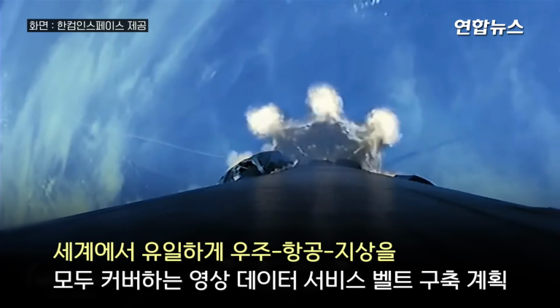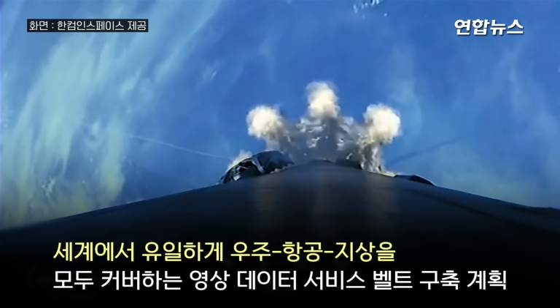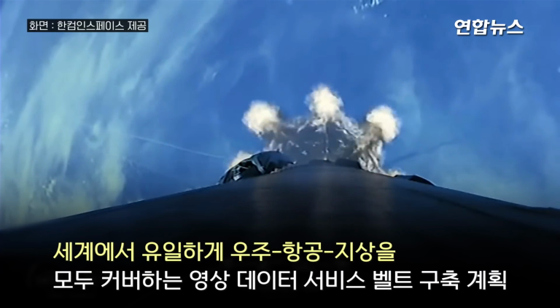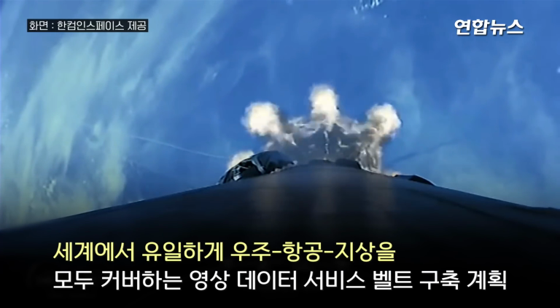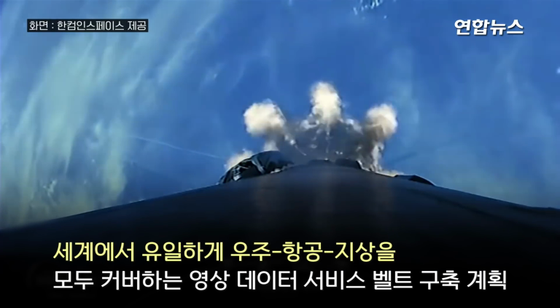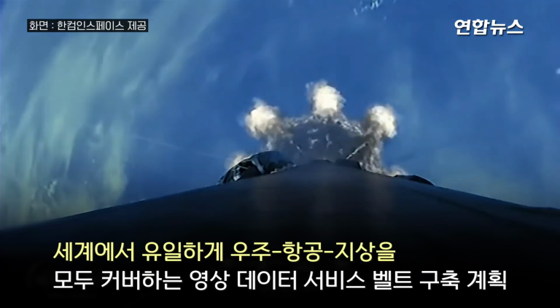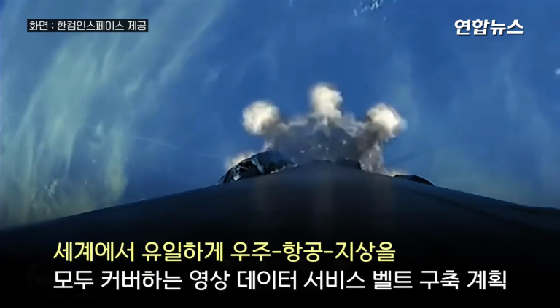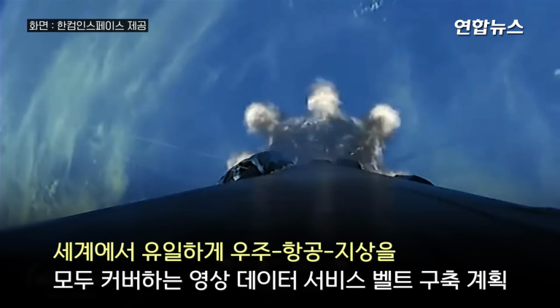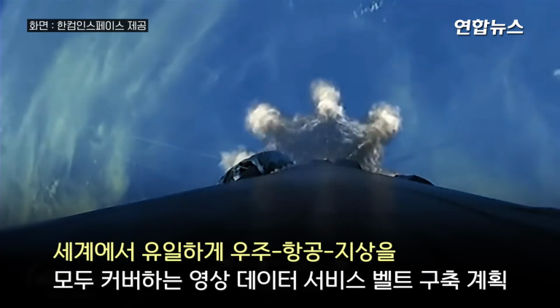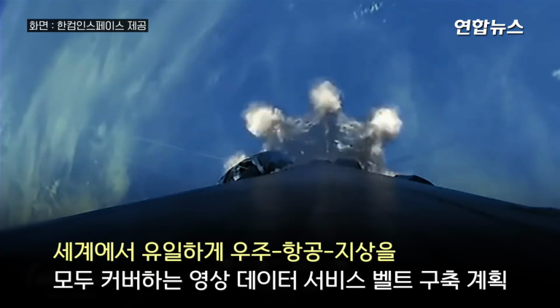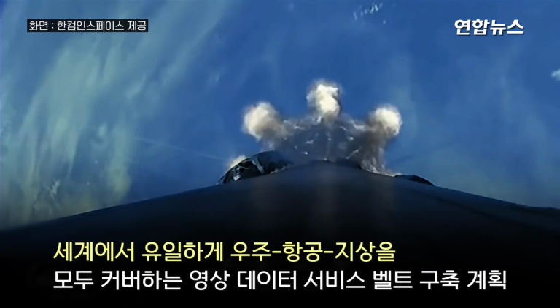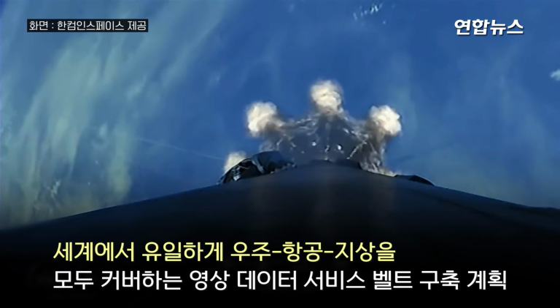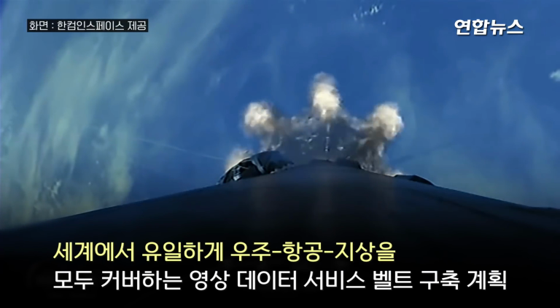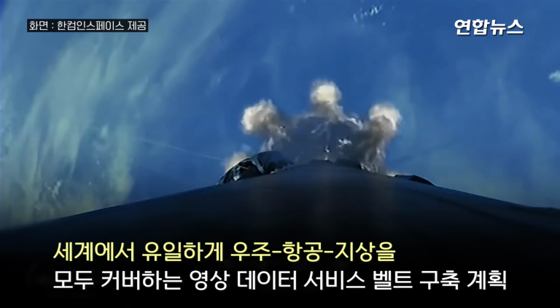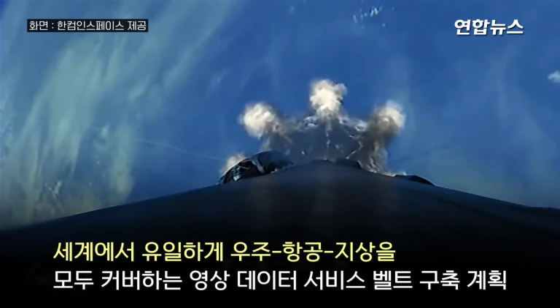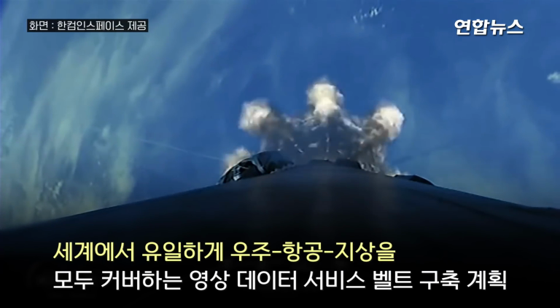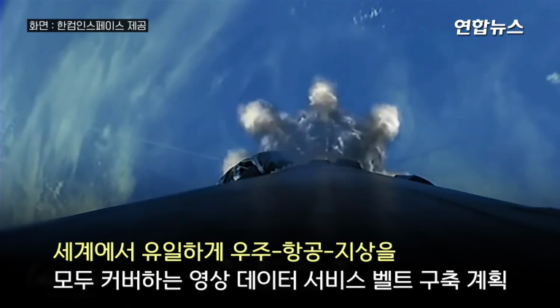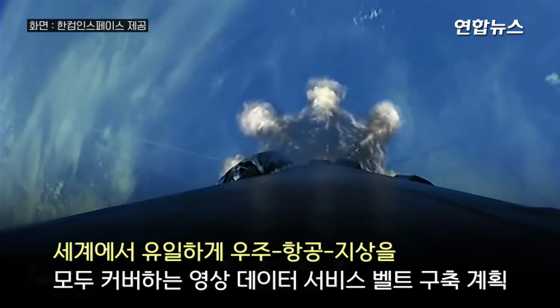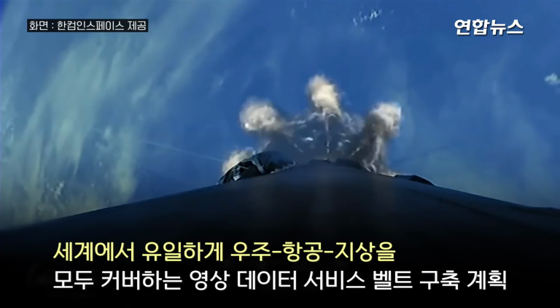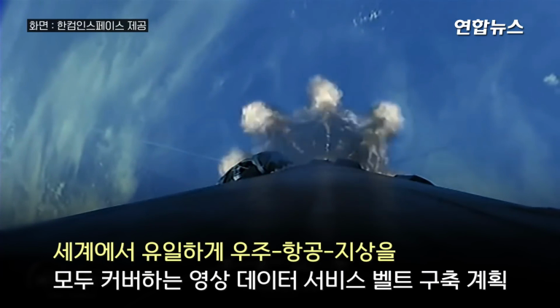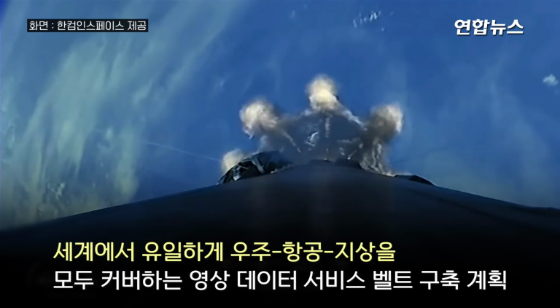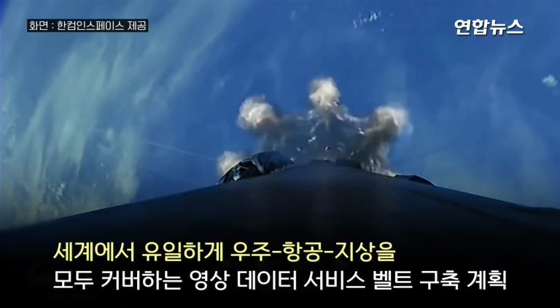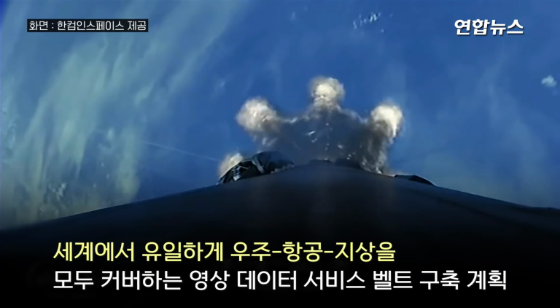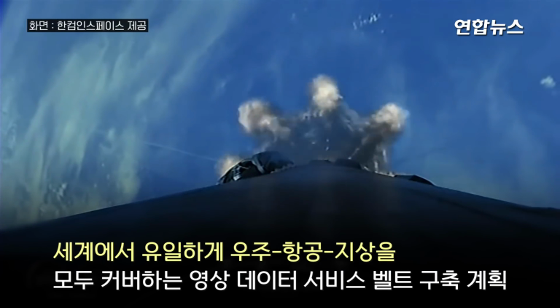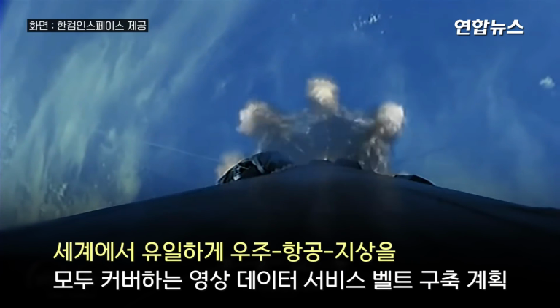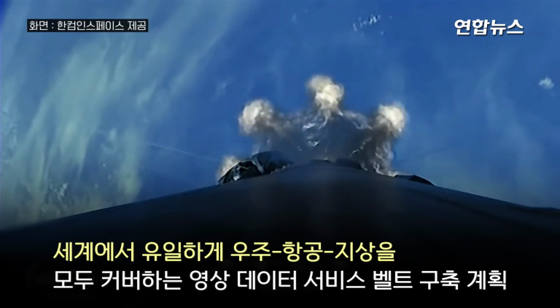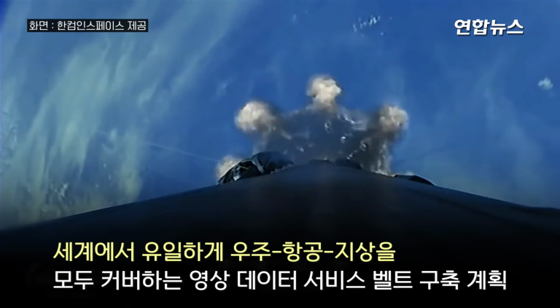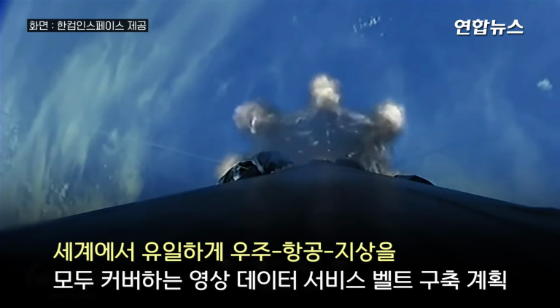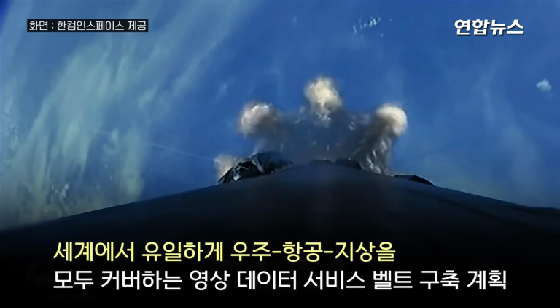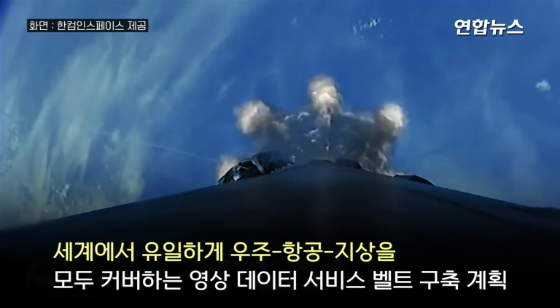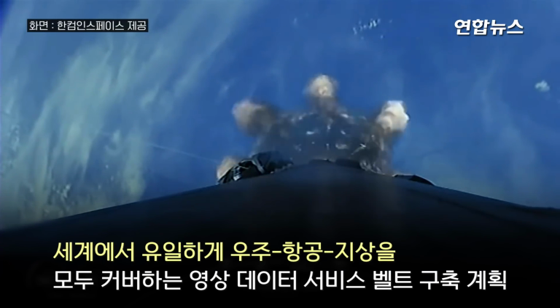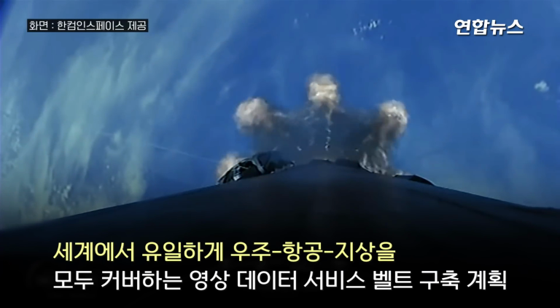Beautiful view there from Falcon 9 of the balloon from the main engine.